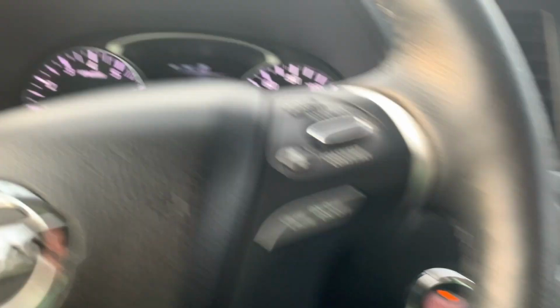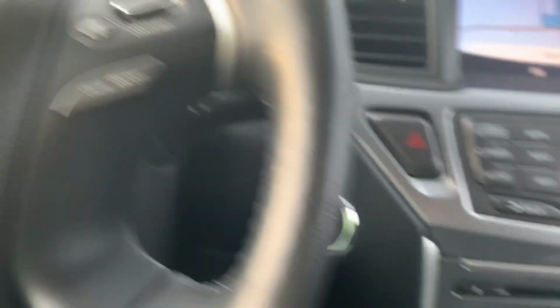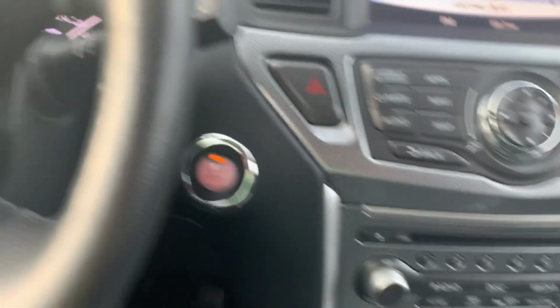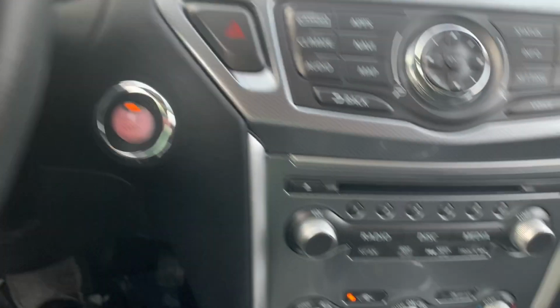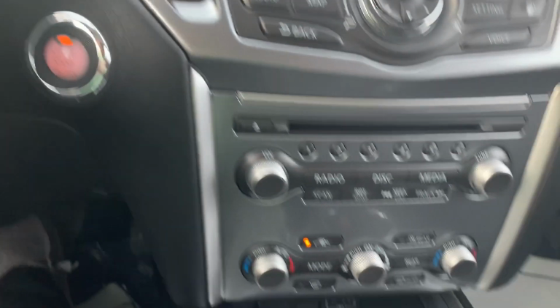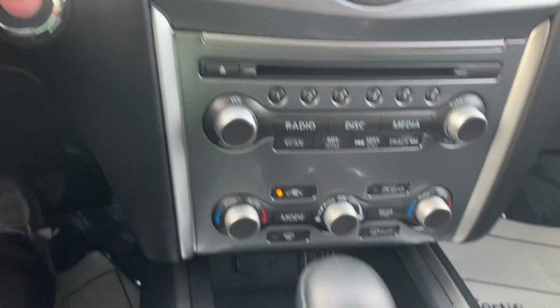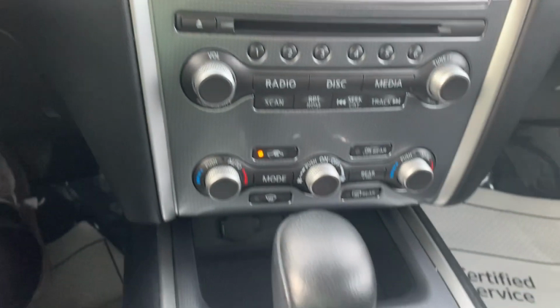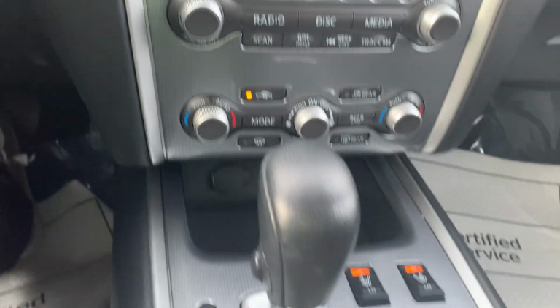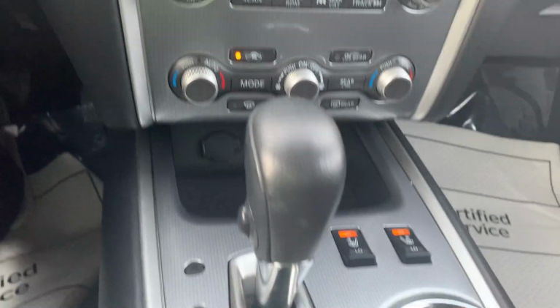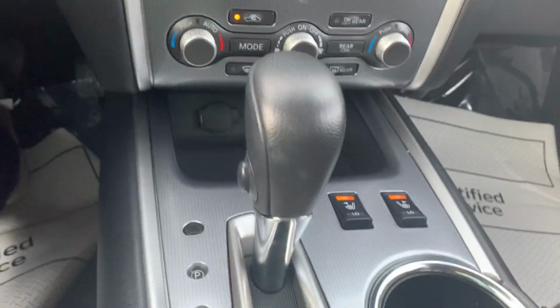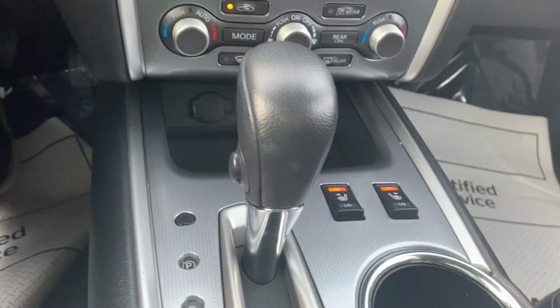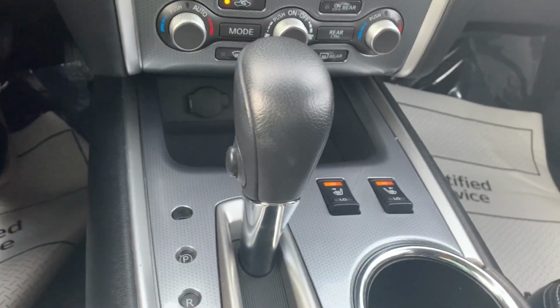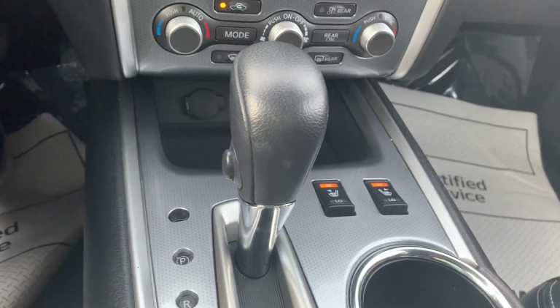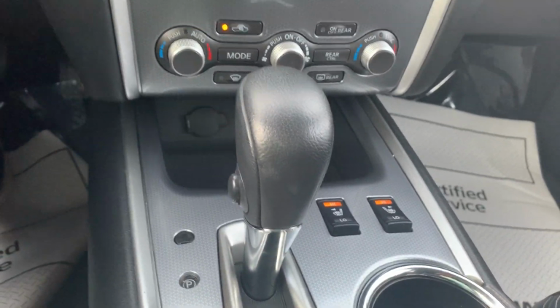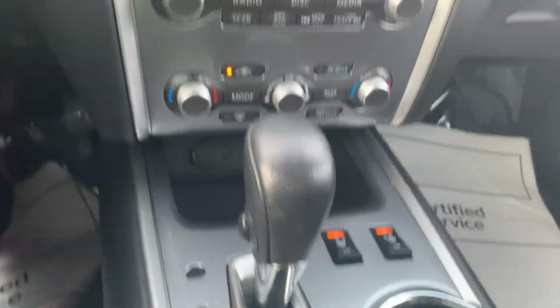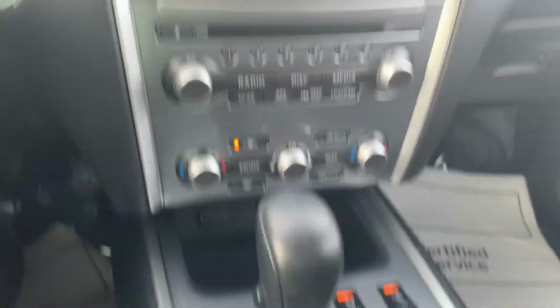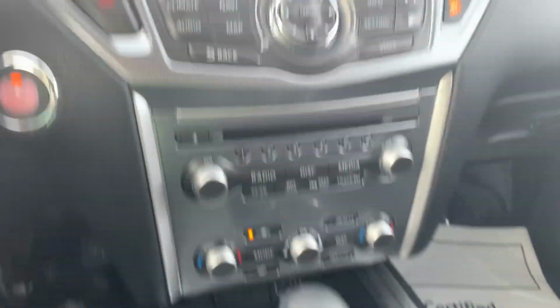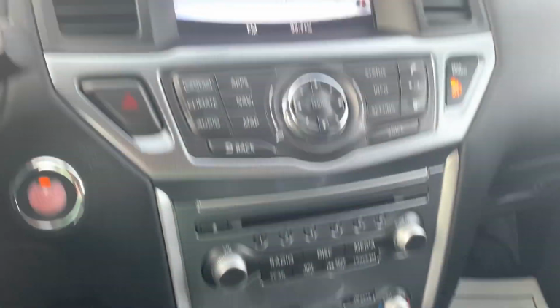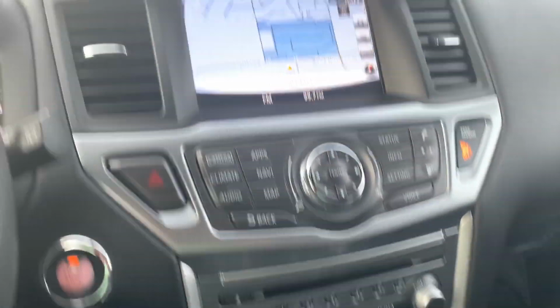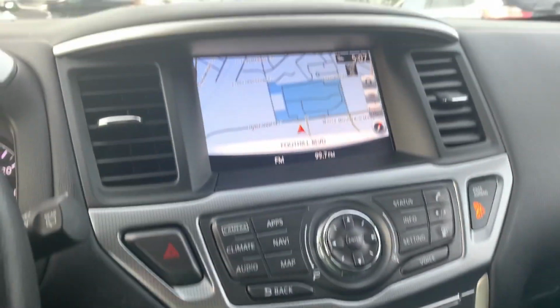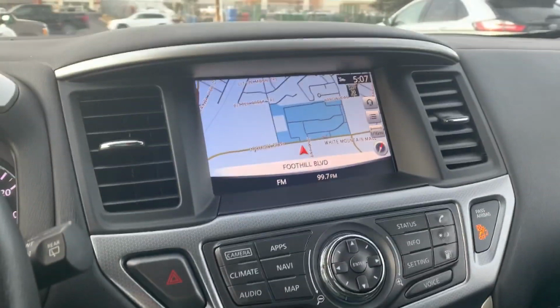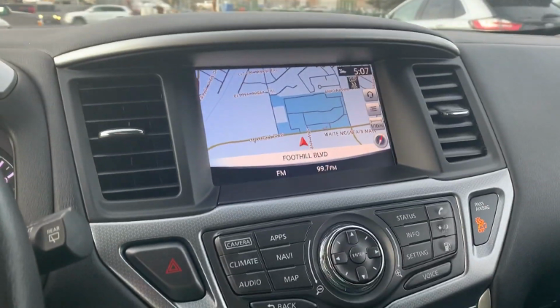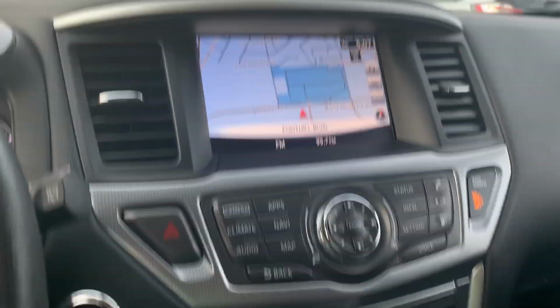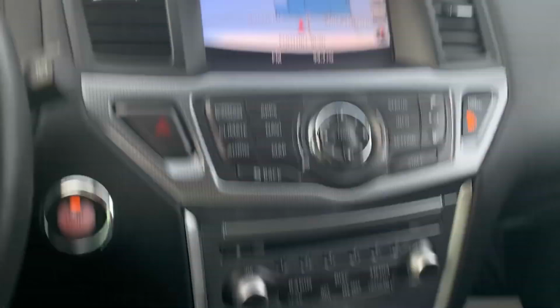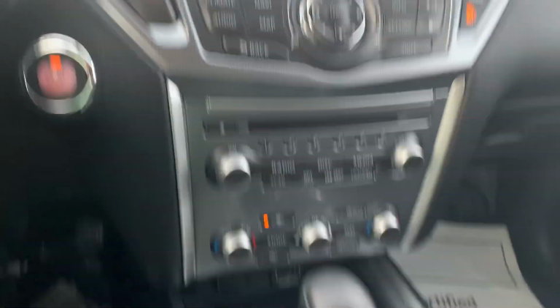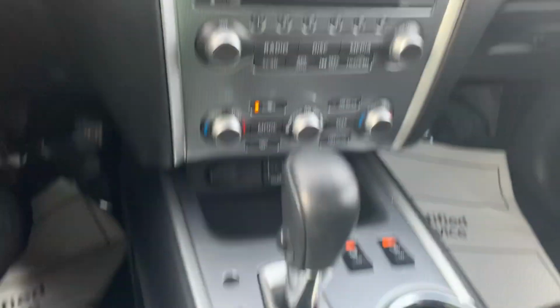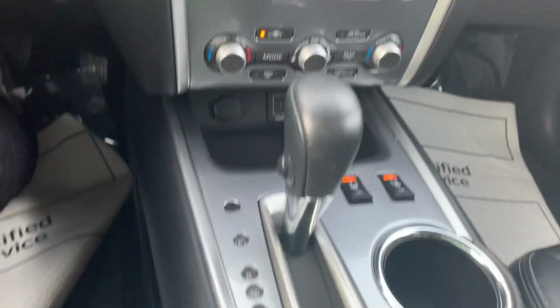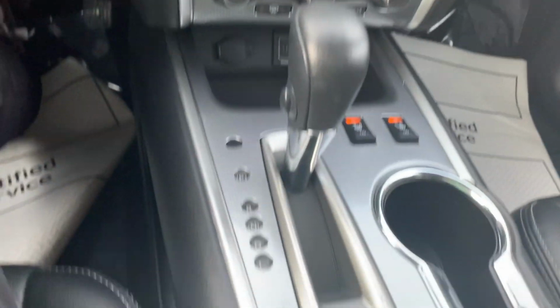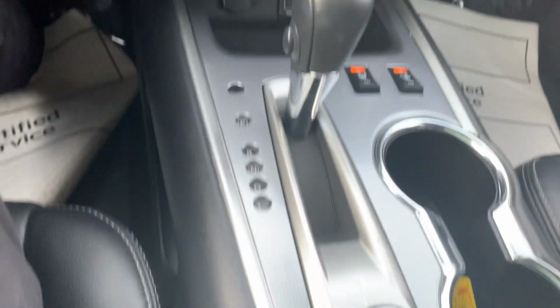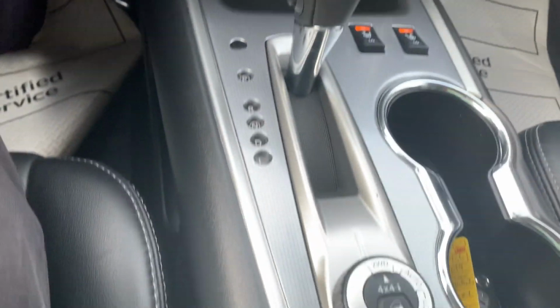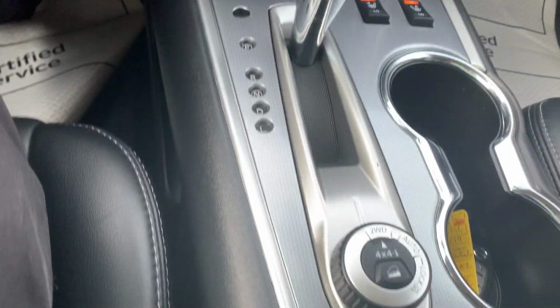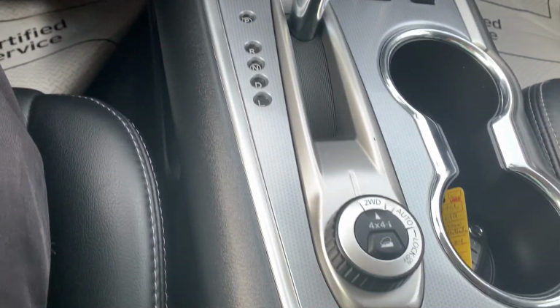Like I said, heated seats. You've got your 4x4 right here.